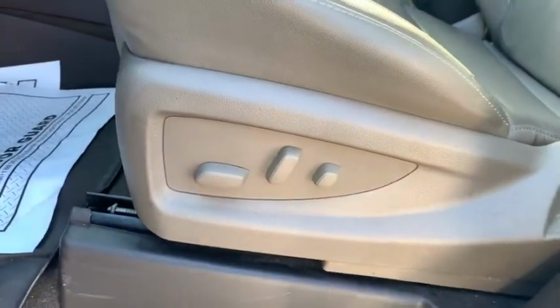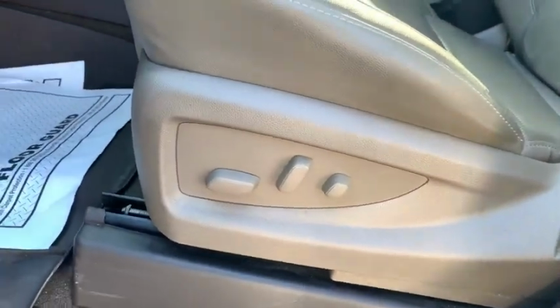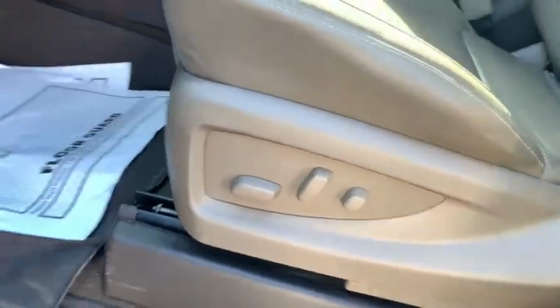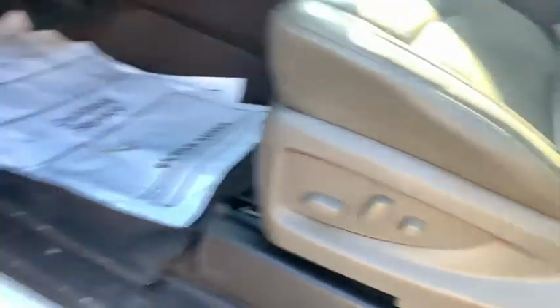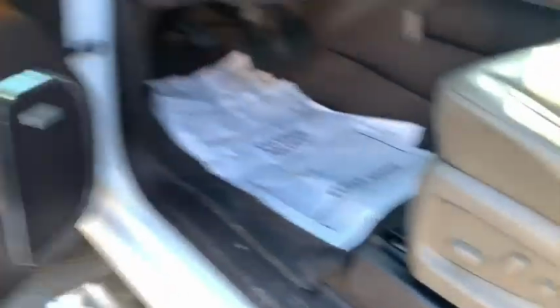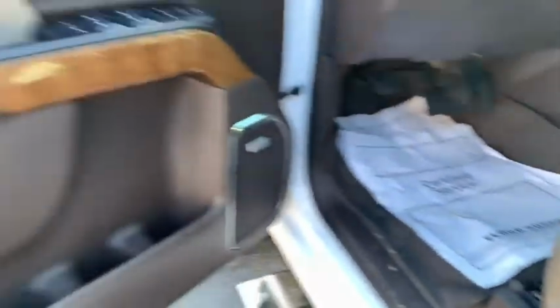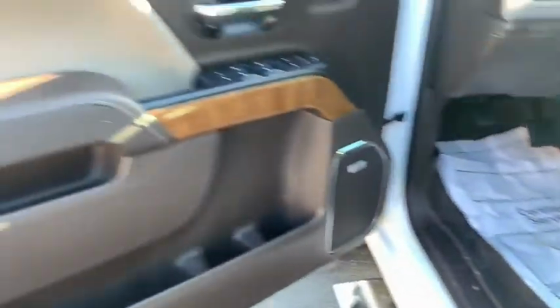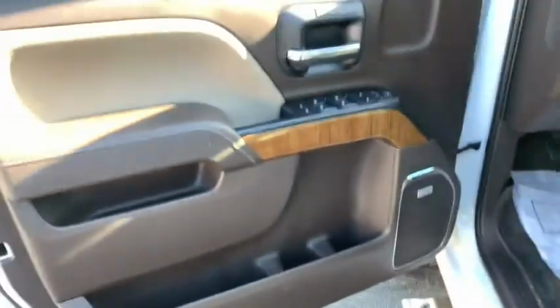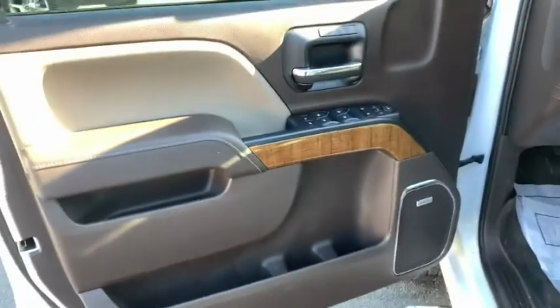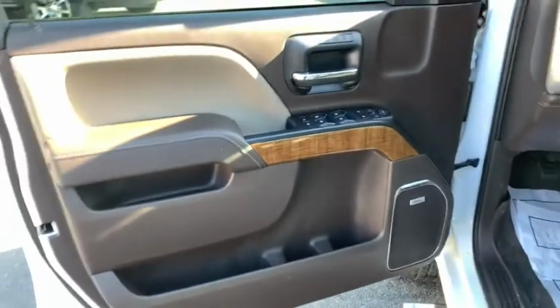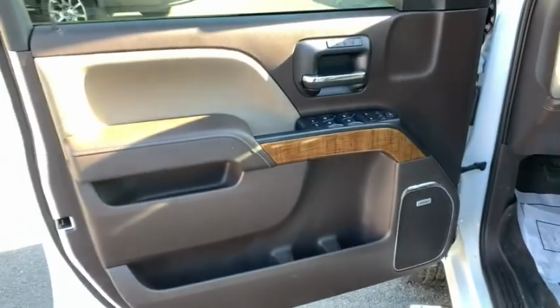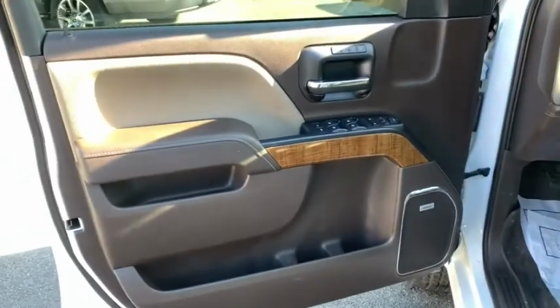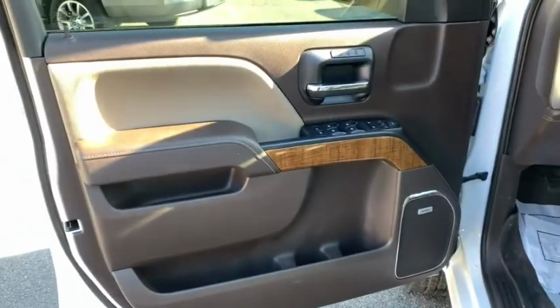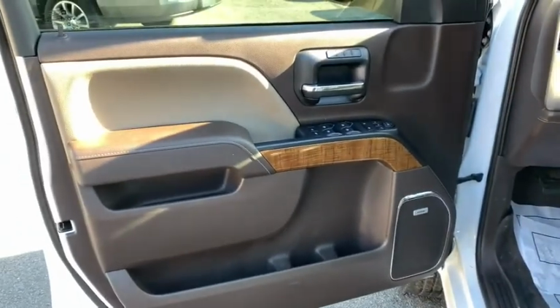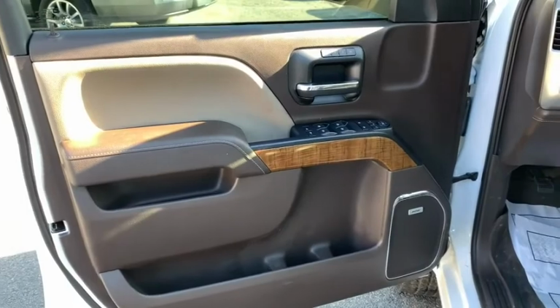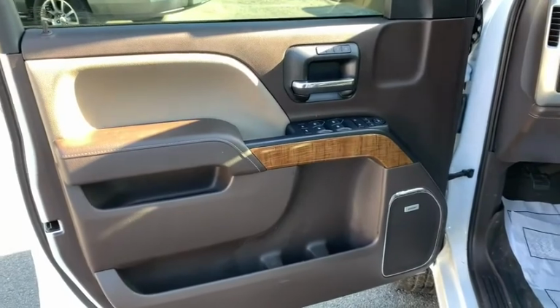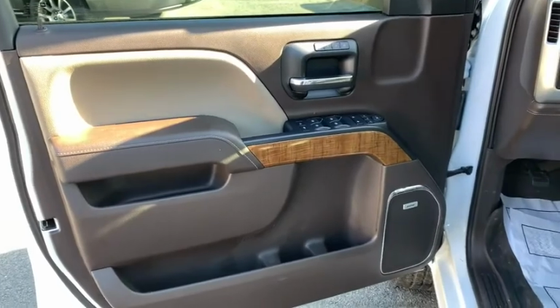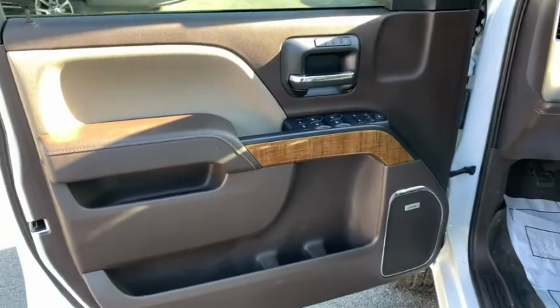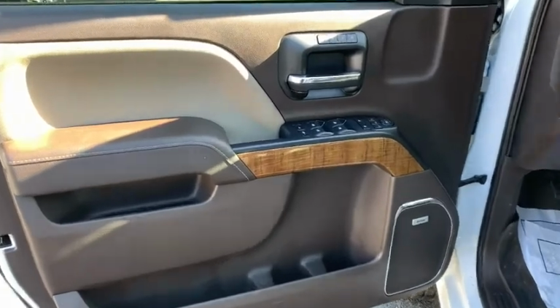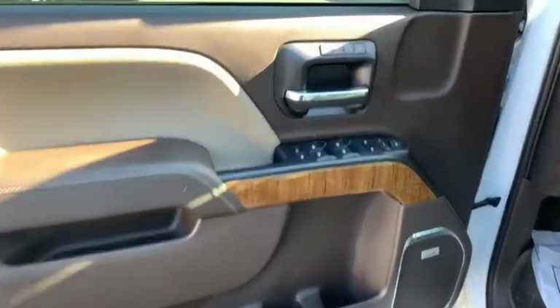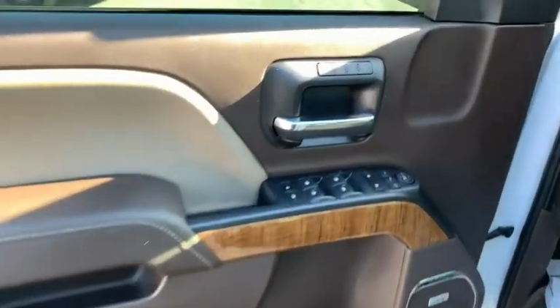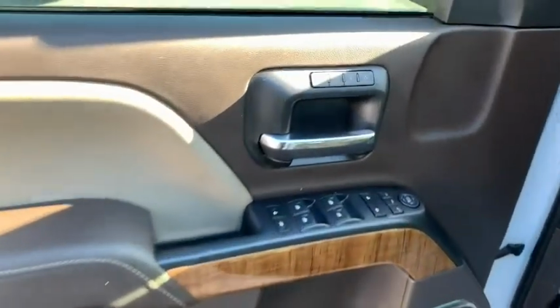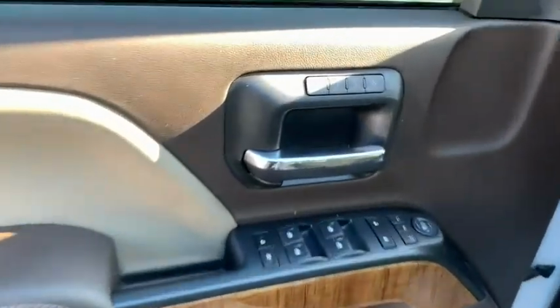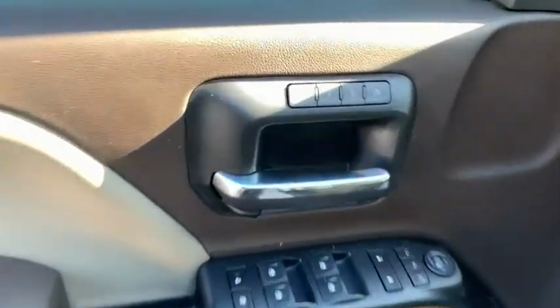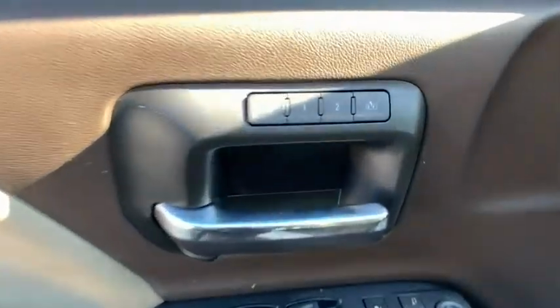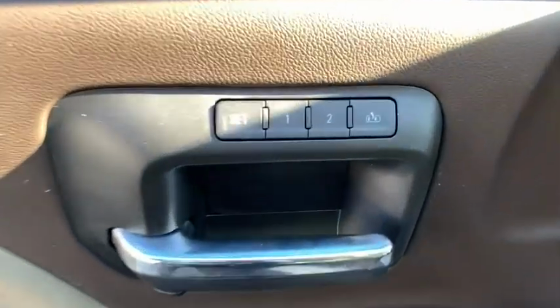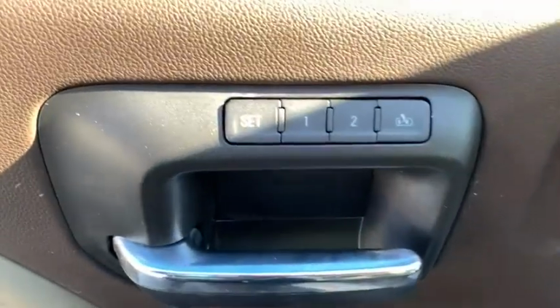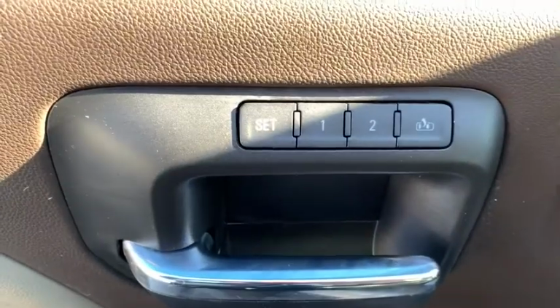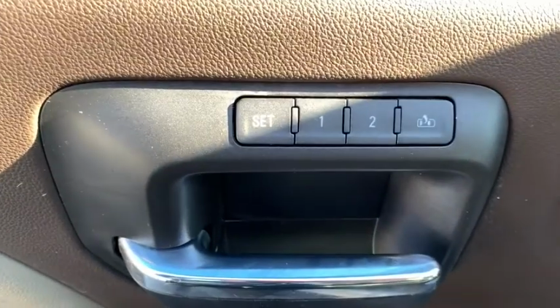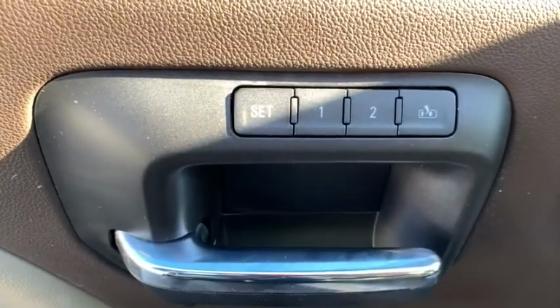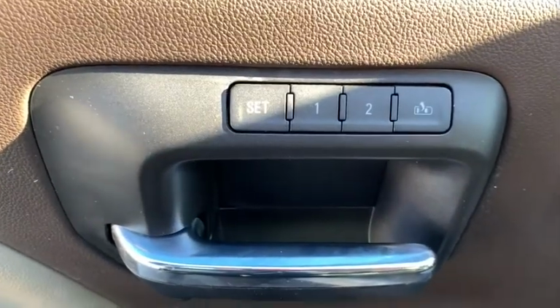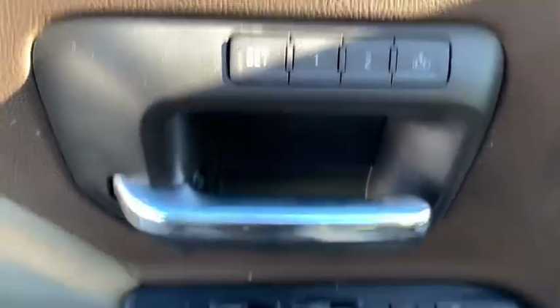Fog lamps, daytime running lamps, dual zone climate control, tachometer, rear view camera, power outlet.